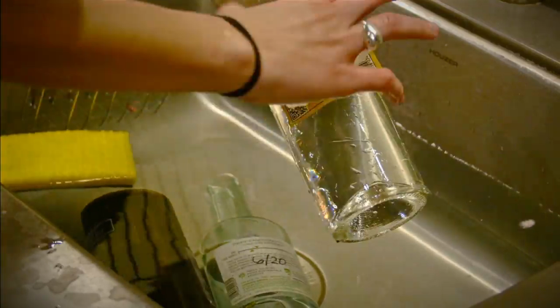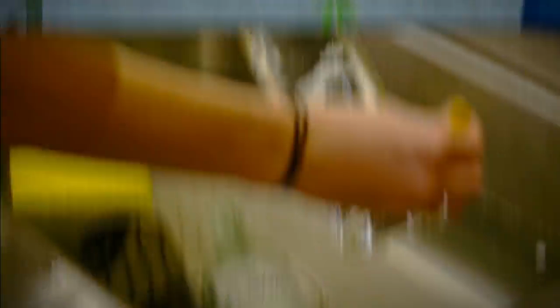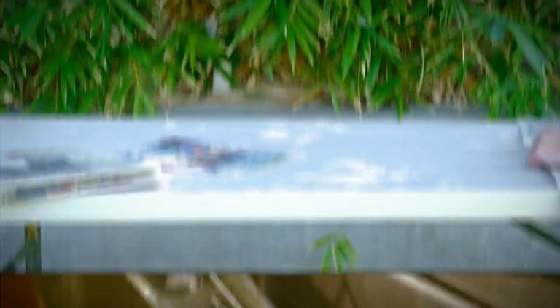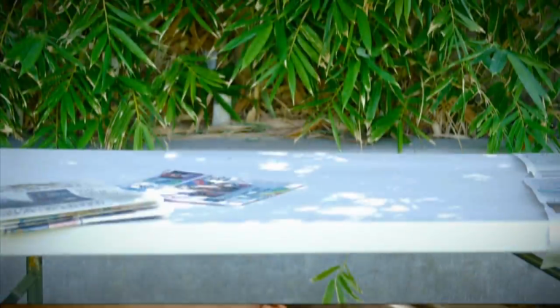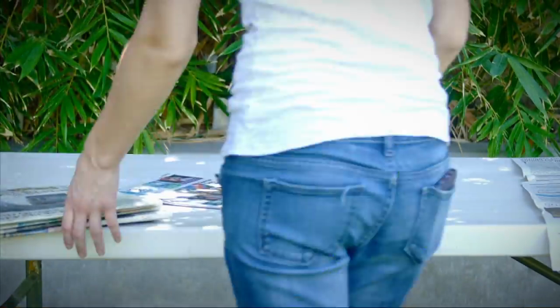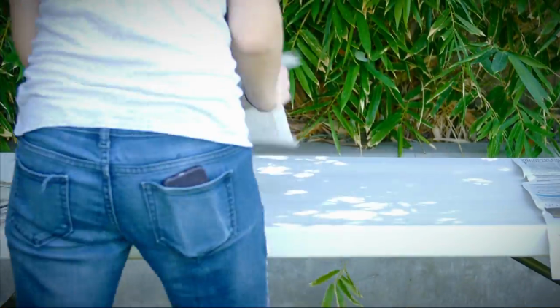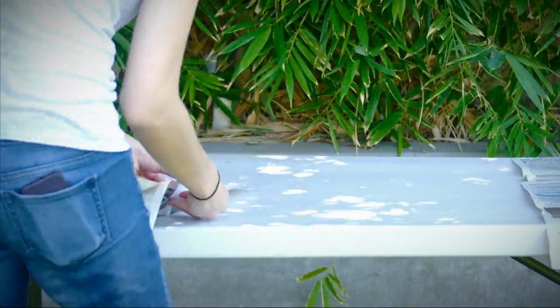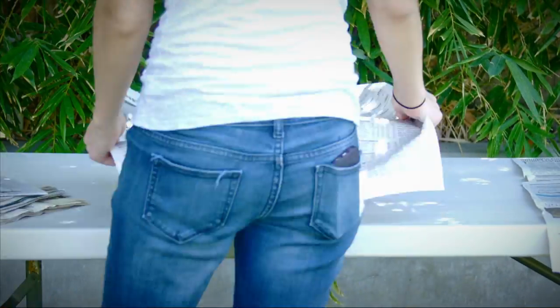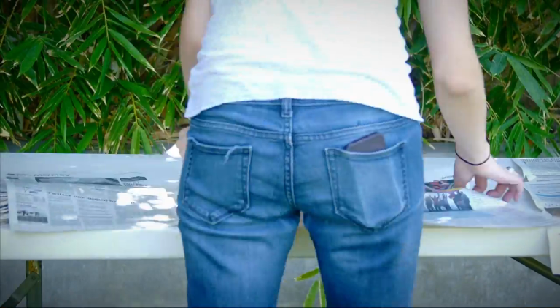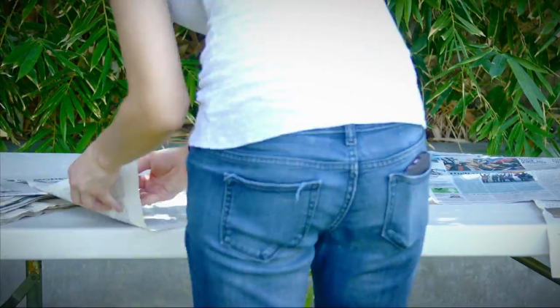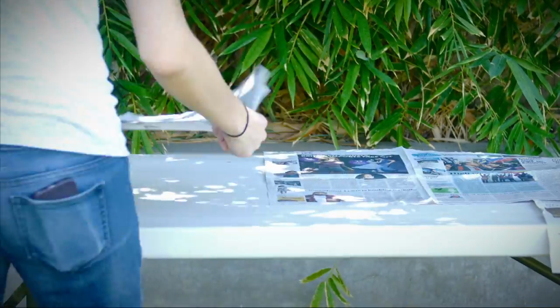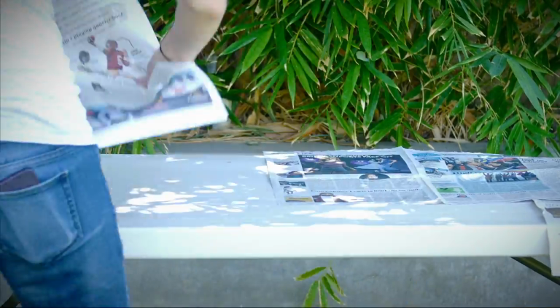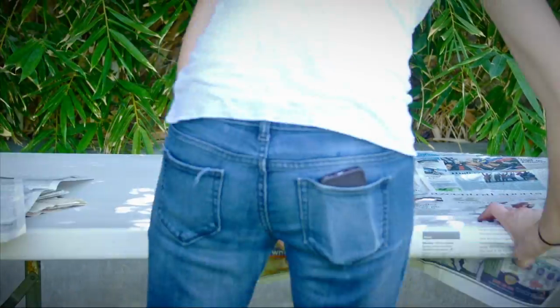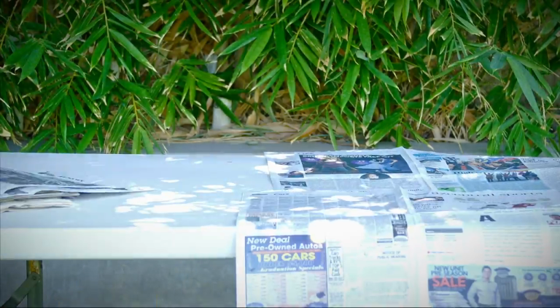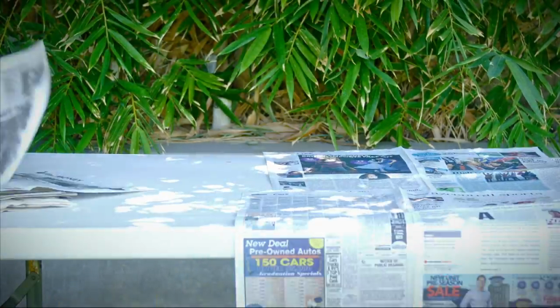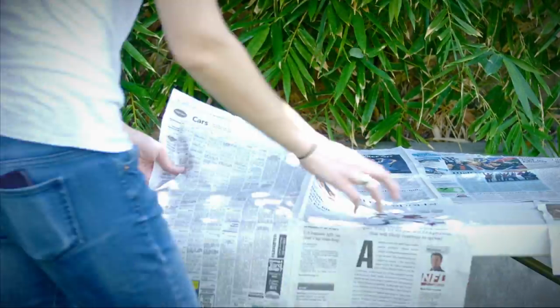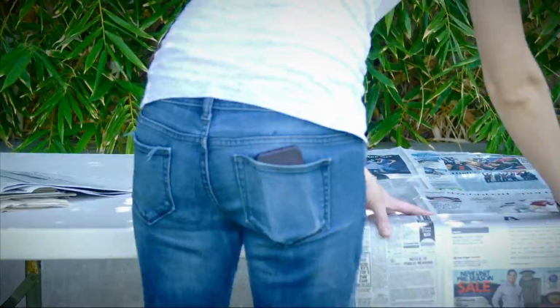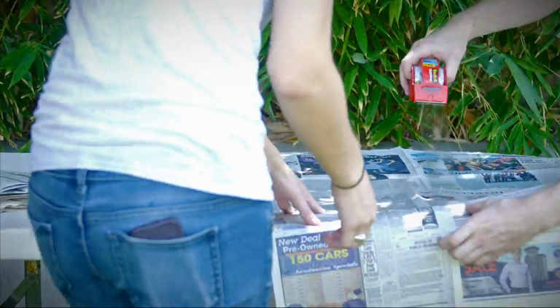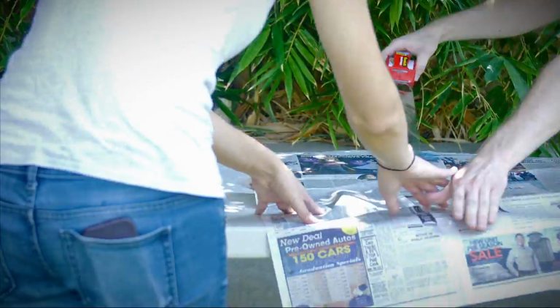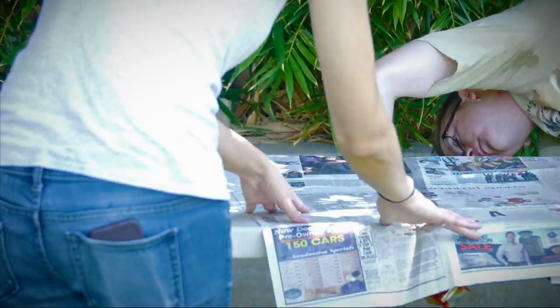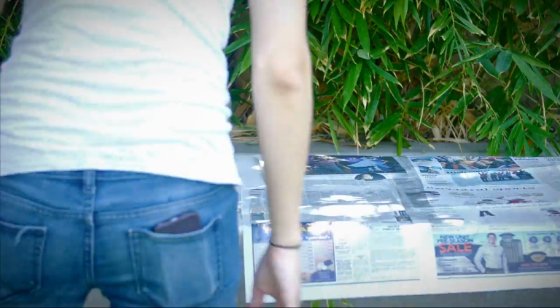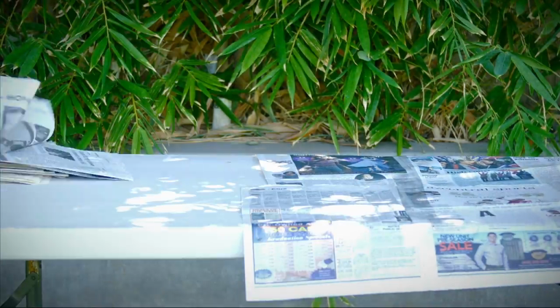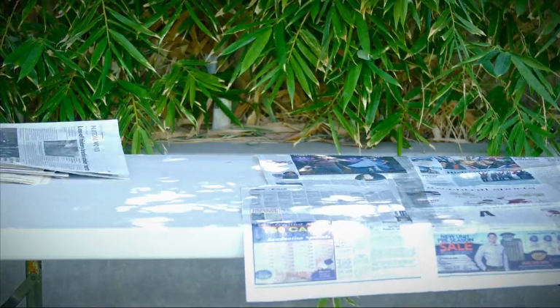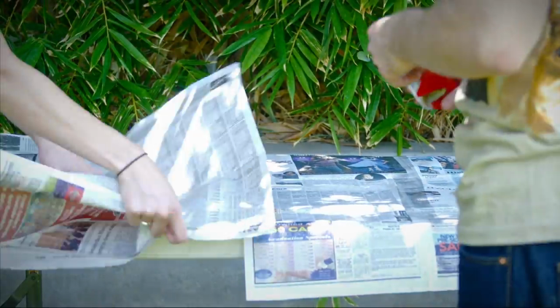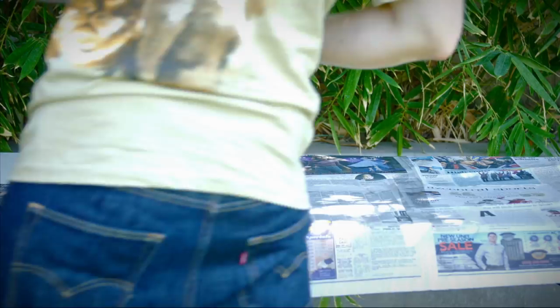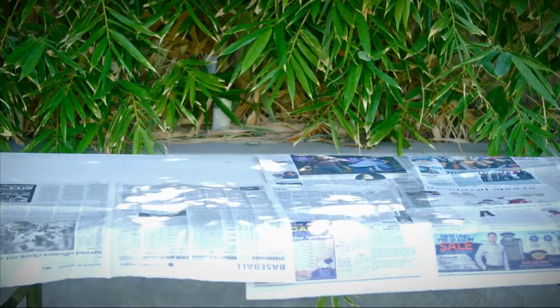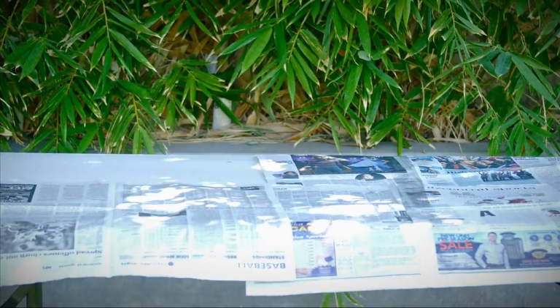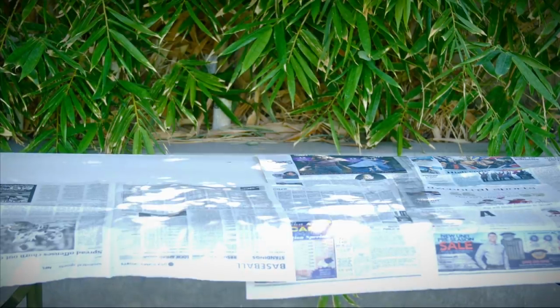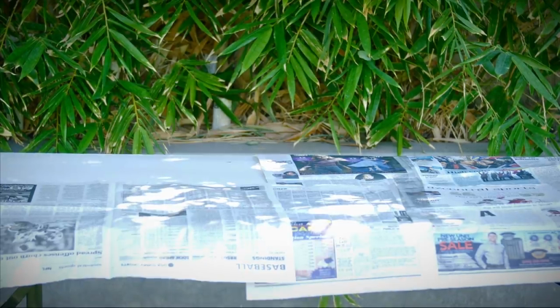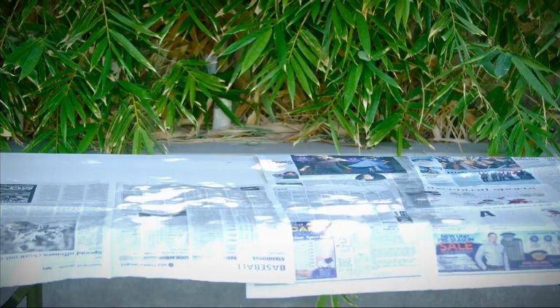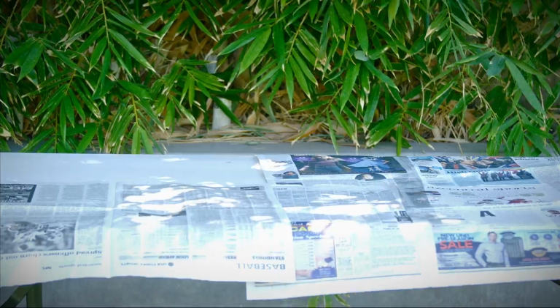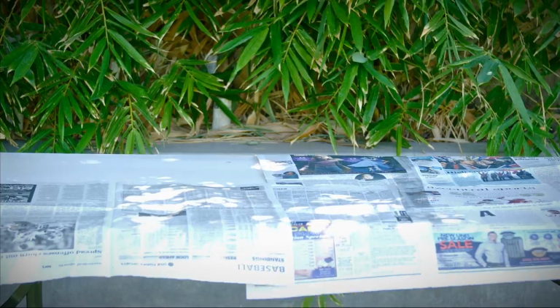Next, be sure to set up your workspace with newspaper, because the spray paint can tend to go everywhere.